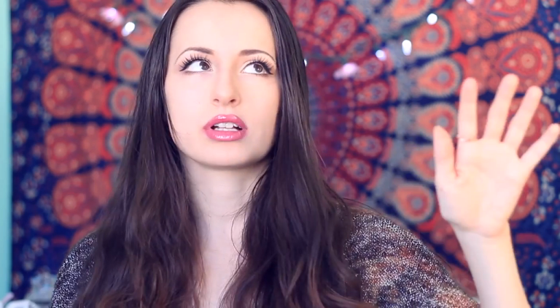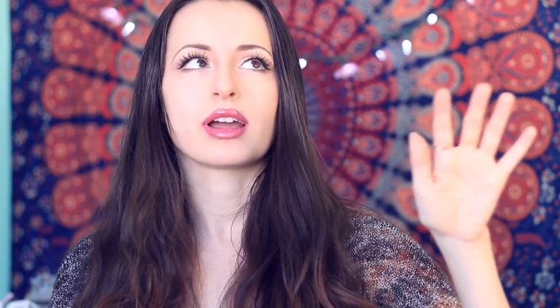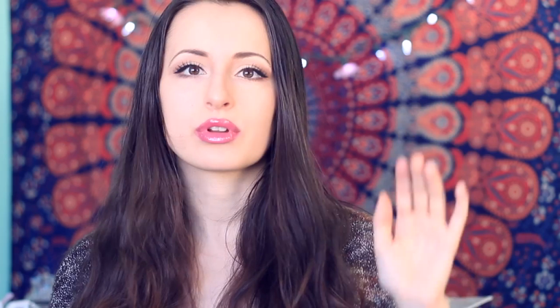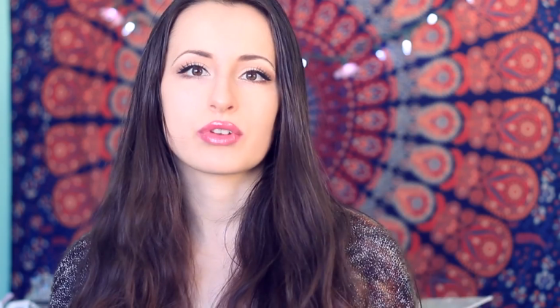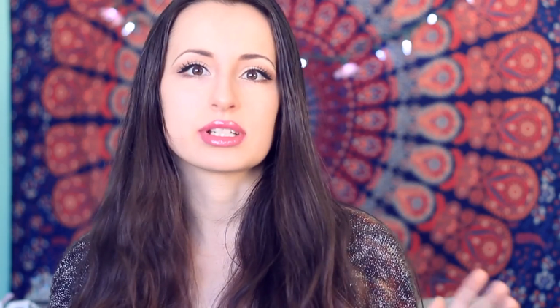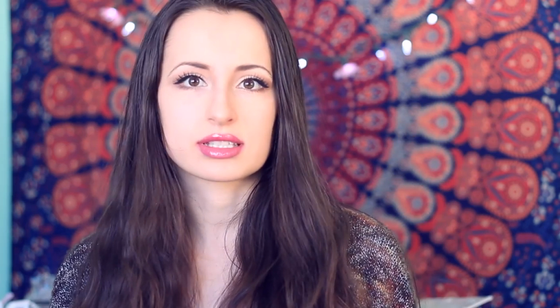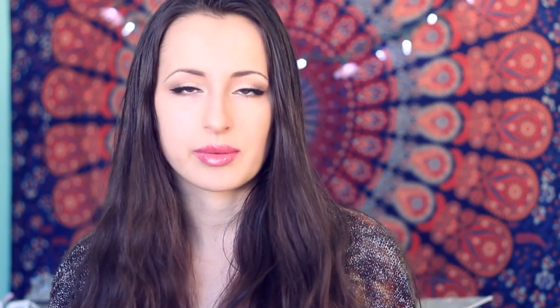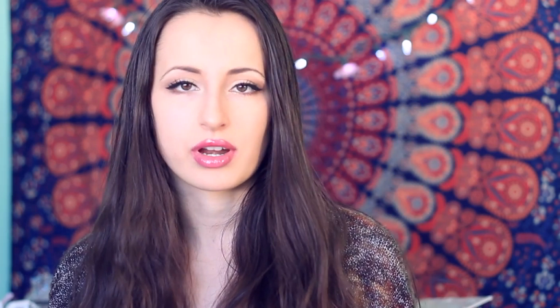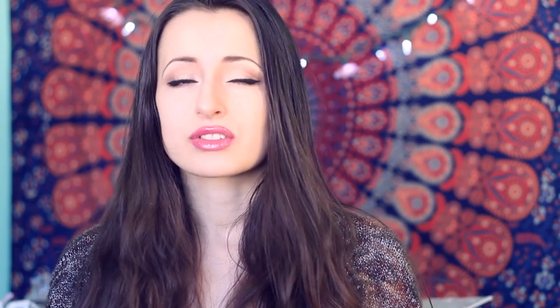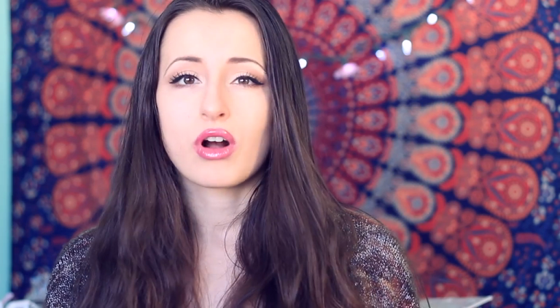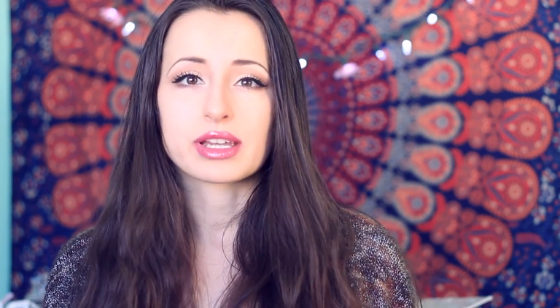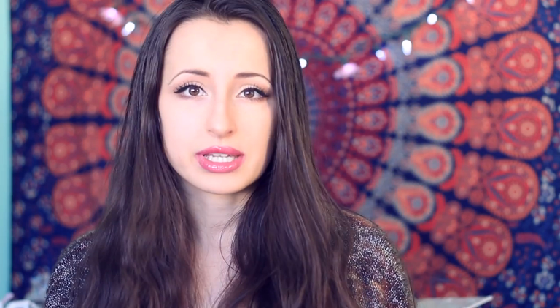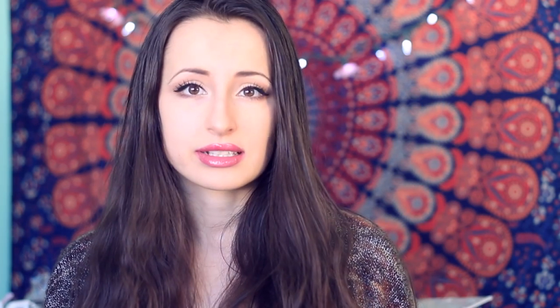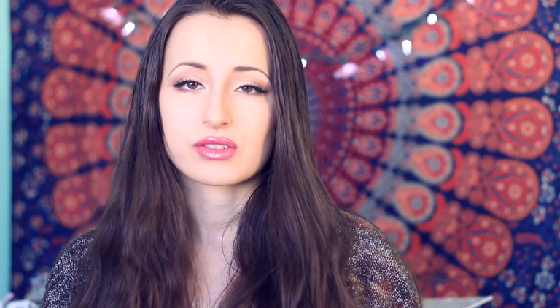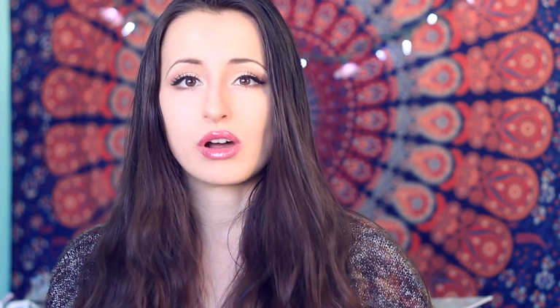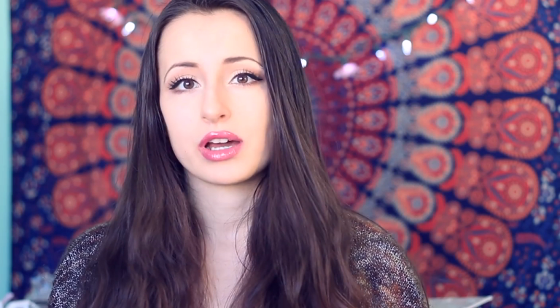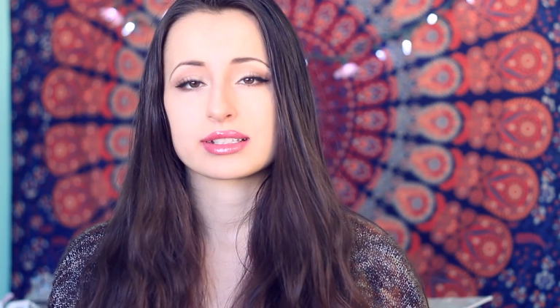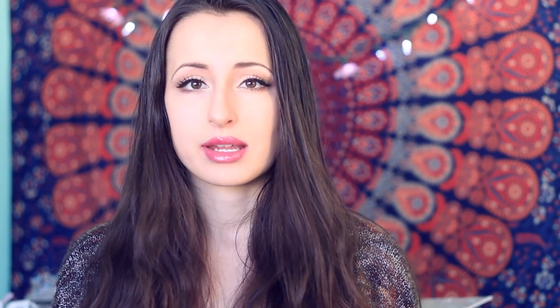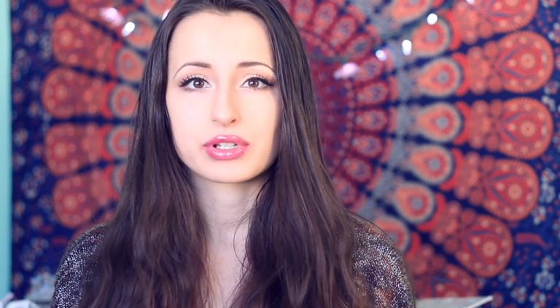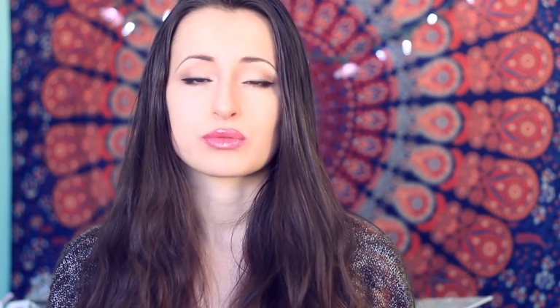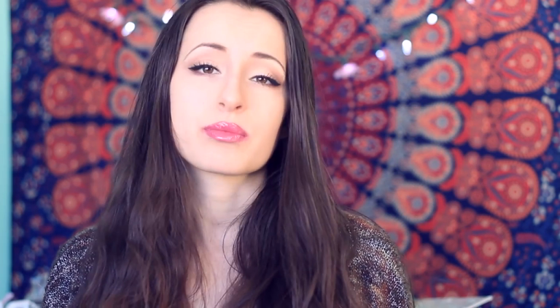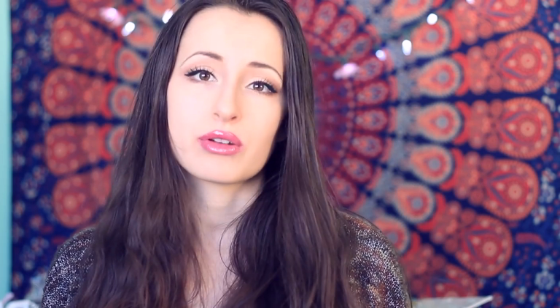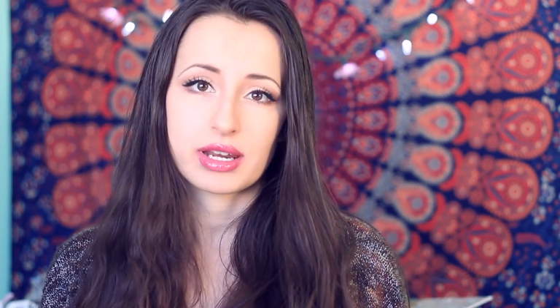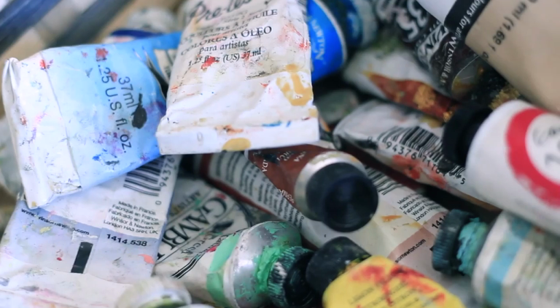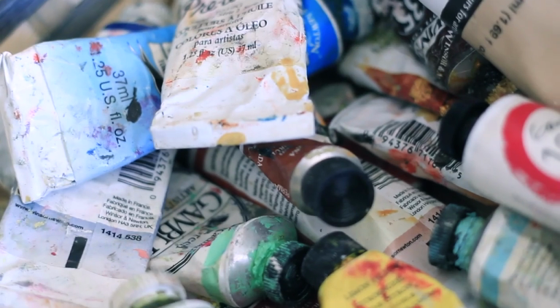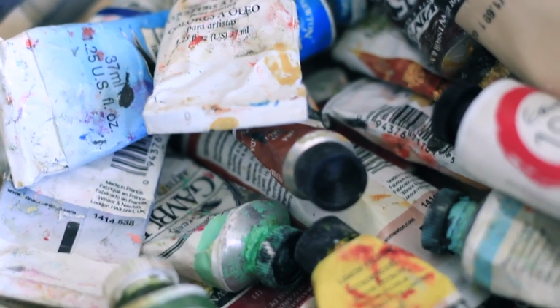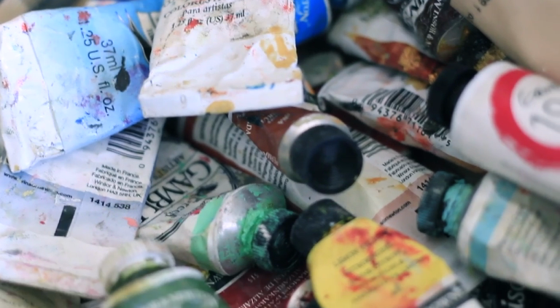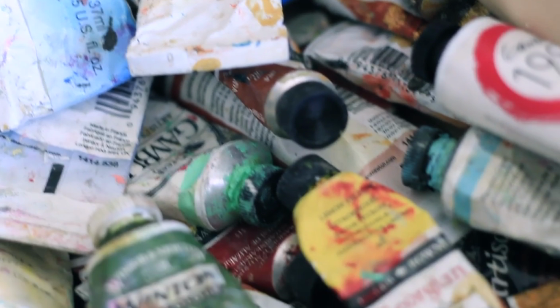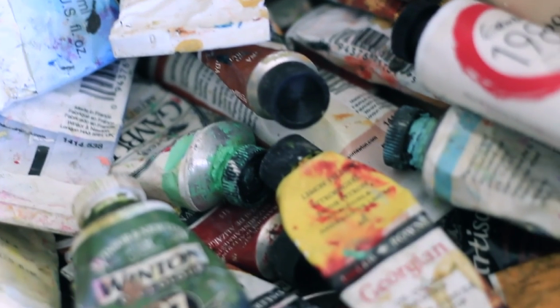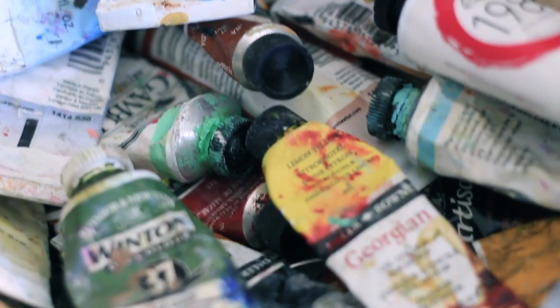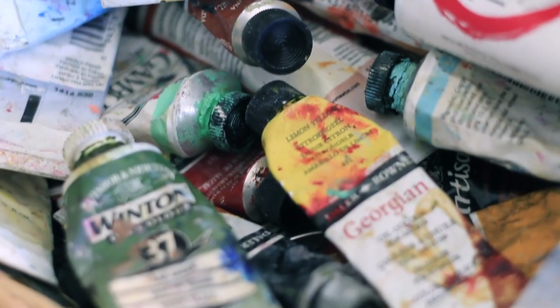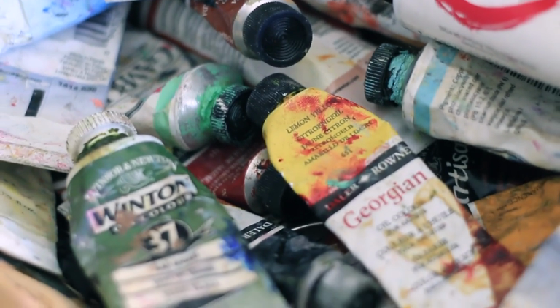Quickly, I want to throw in a disclaimer: these are all my opinions, and these are all products that I purchased with my own money. So I'm going to get into oil painting first.